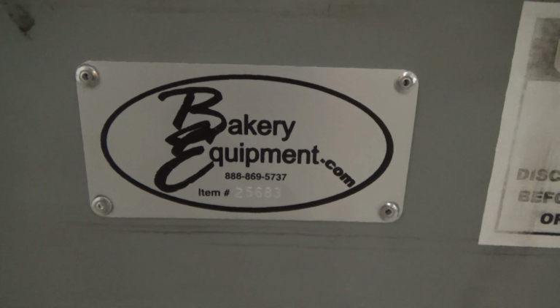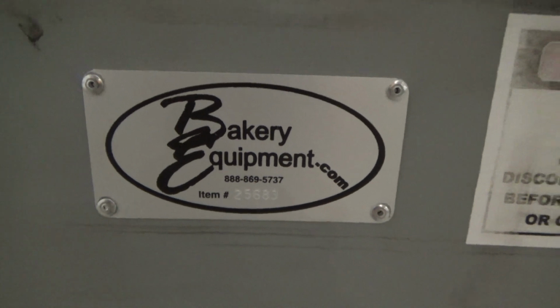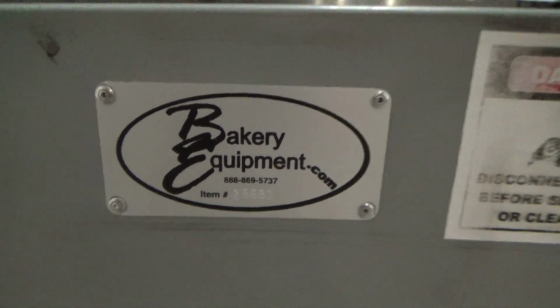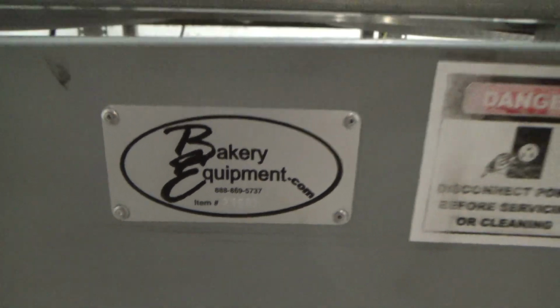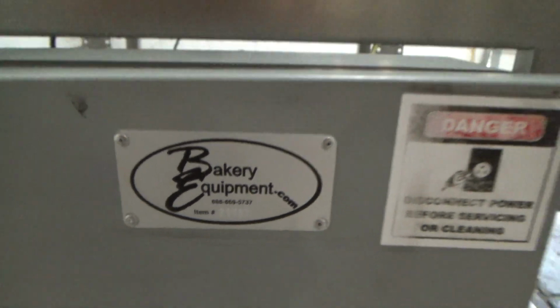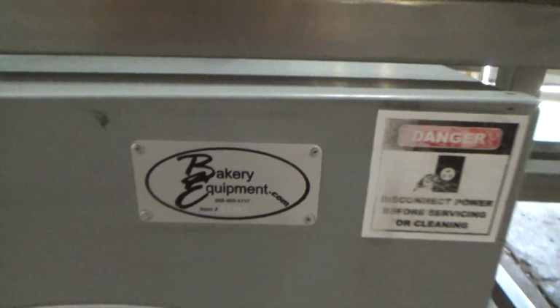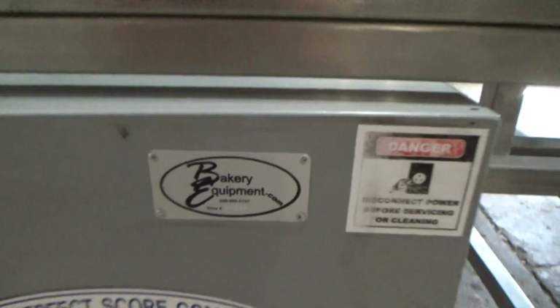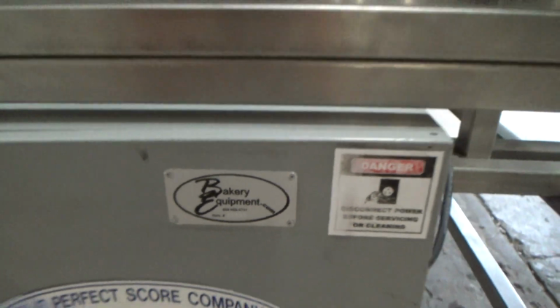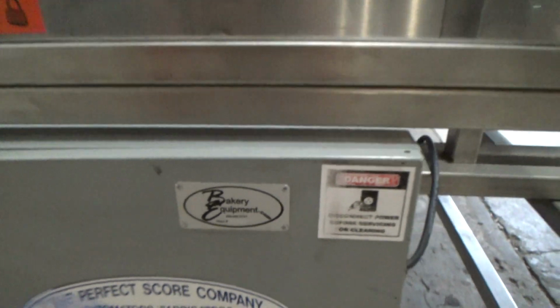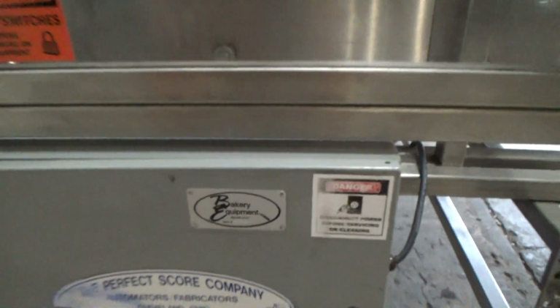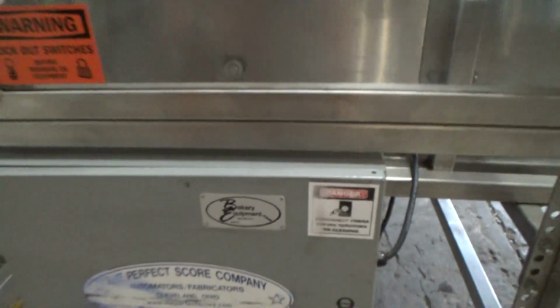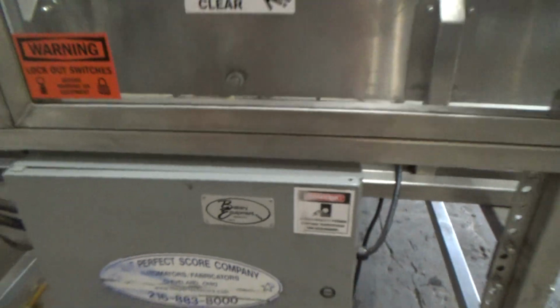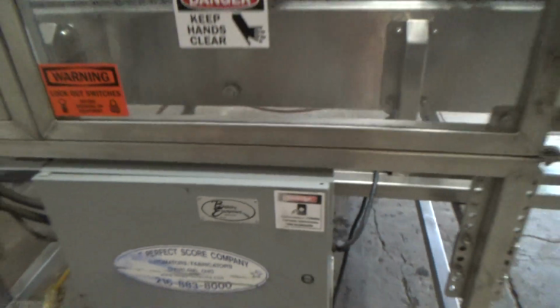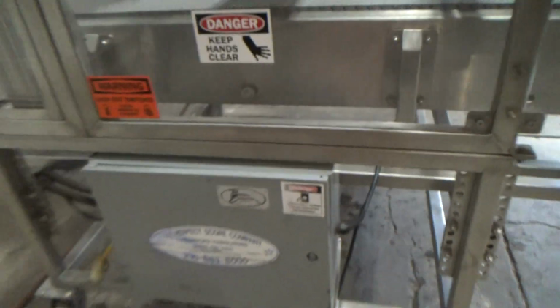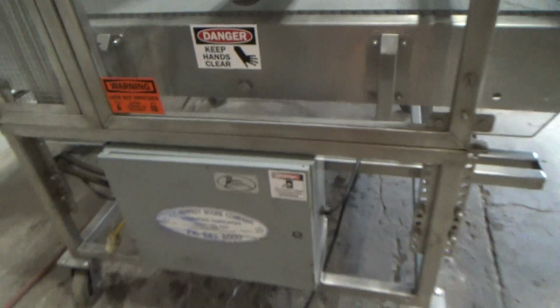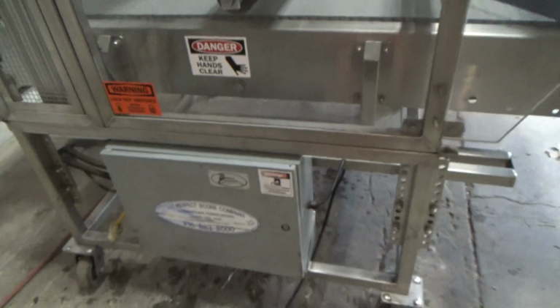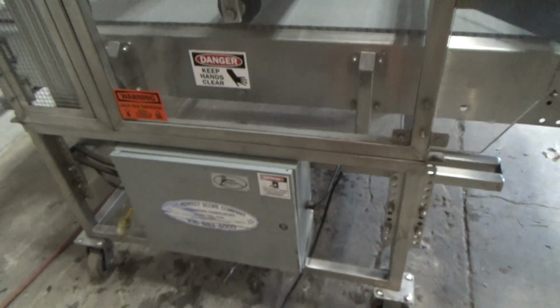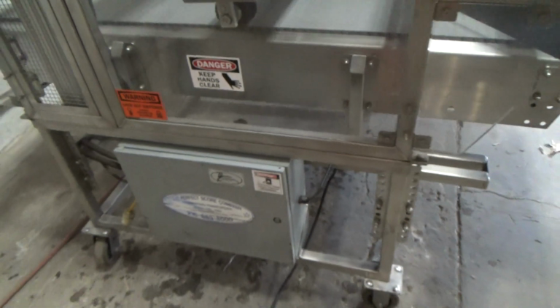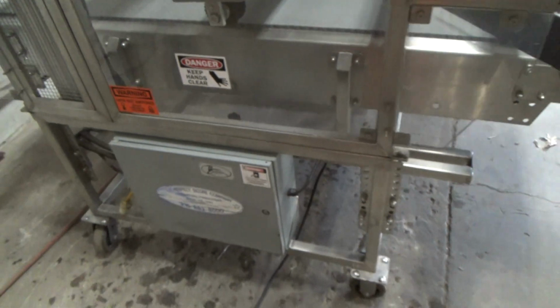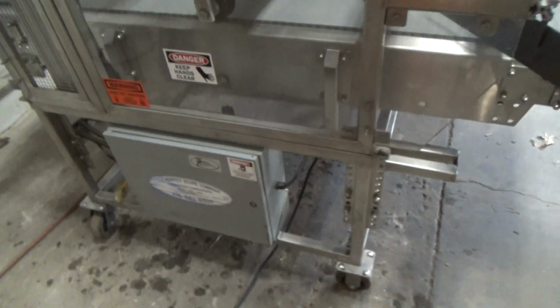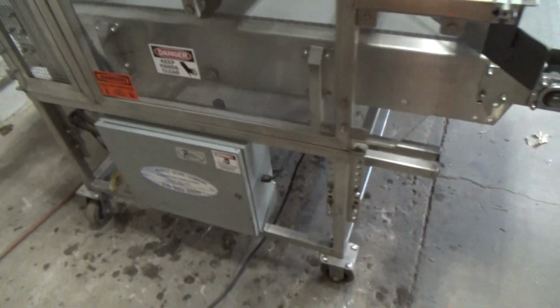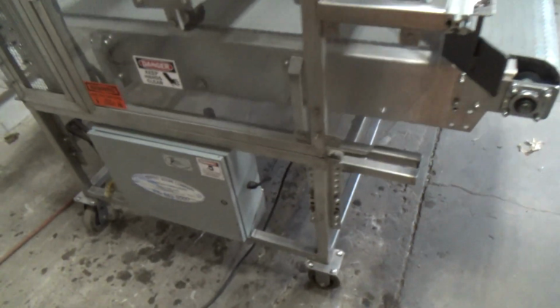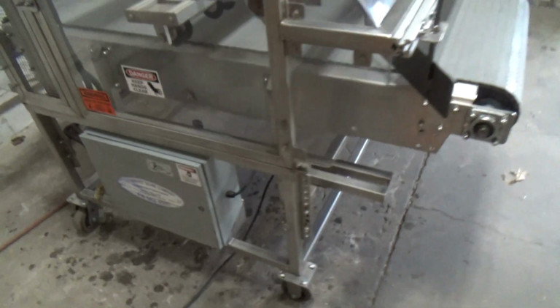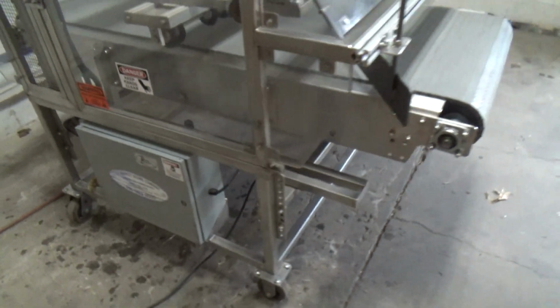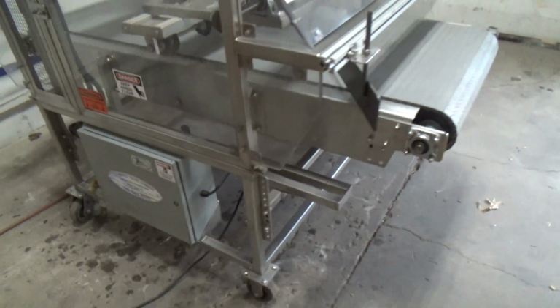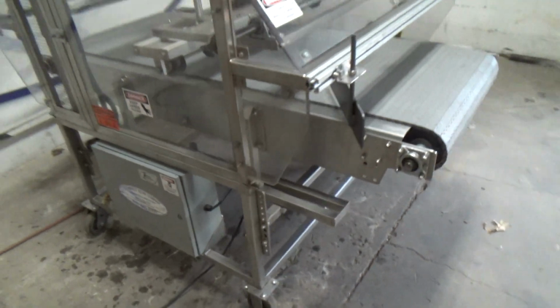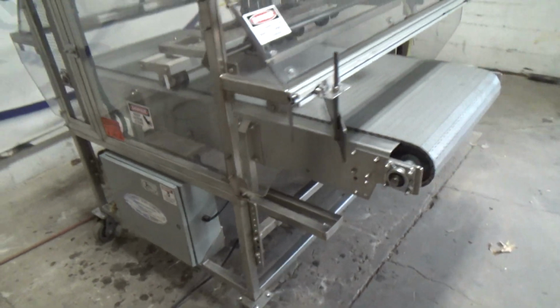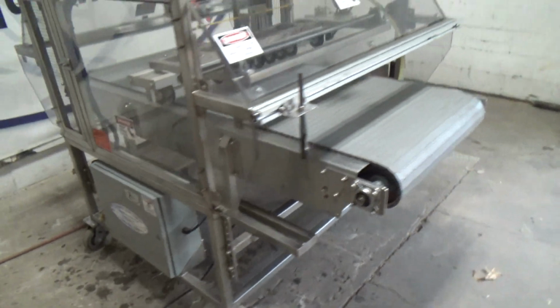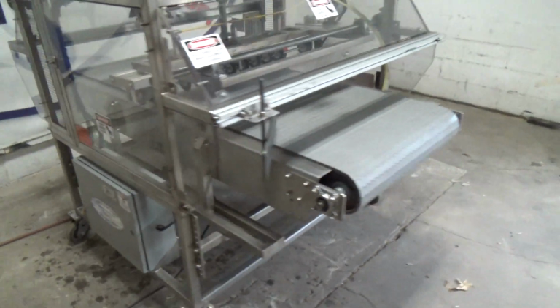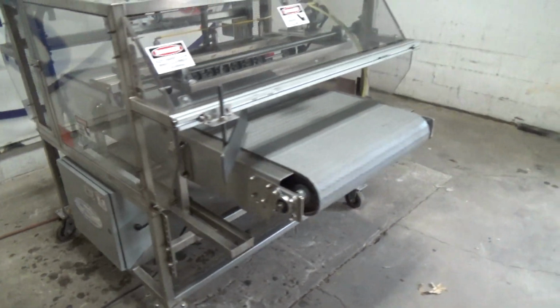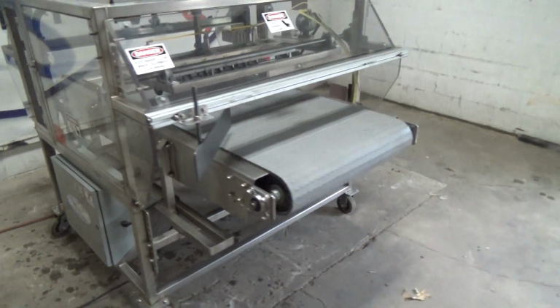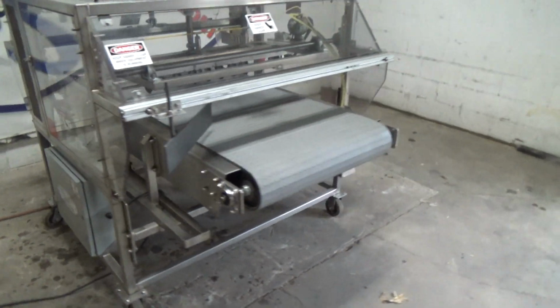This is the Repurfect Core Auto Rescore Engine, stock number 256A3.